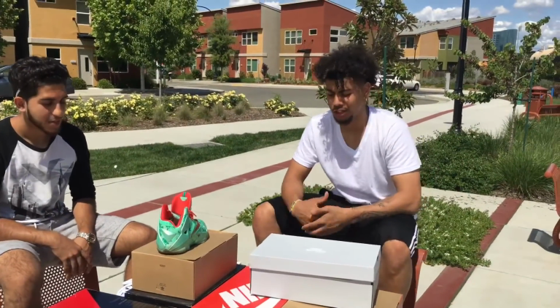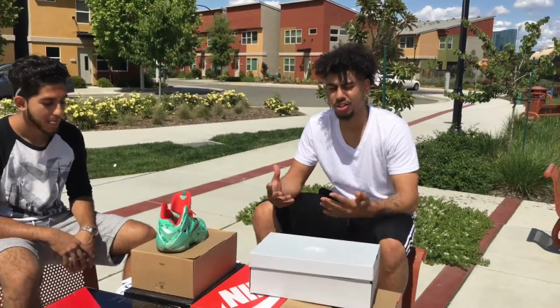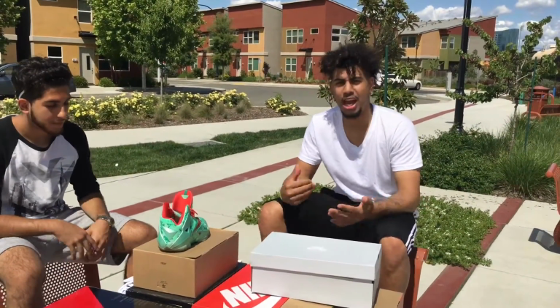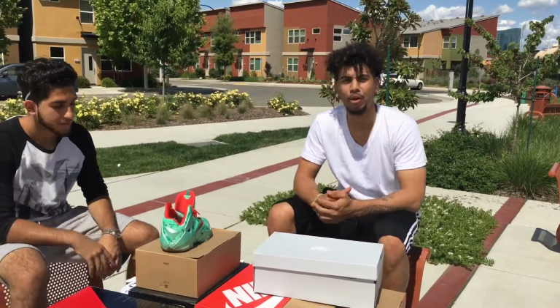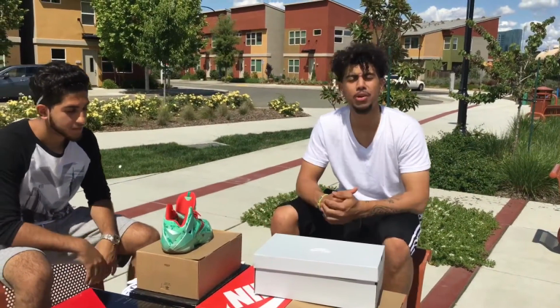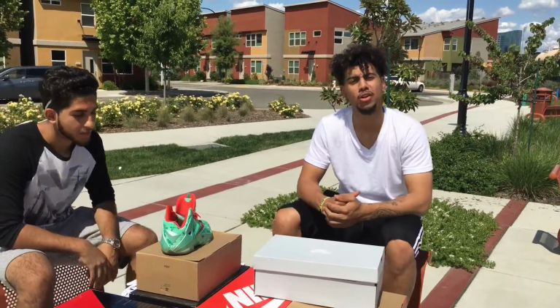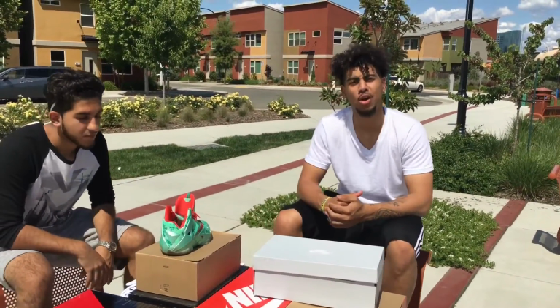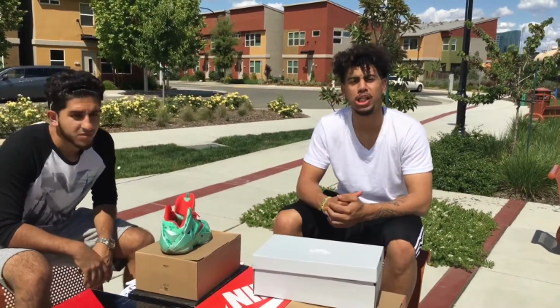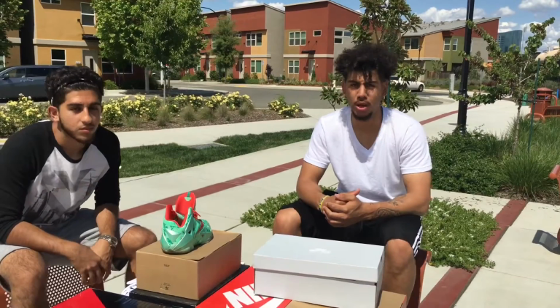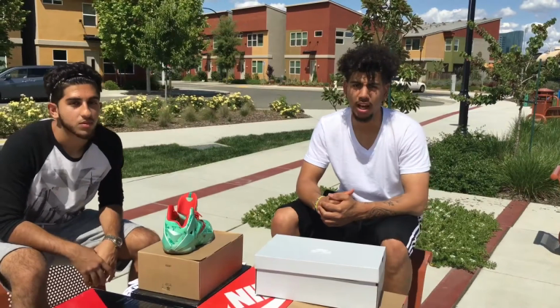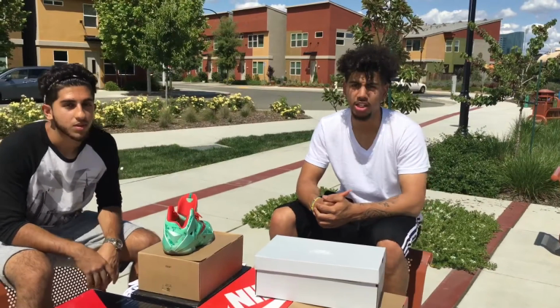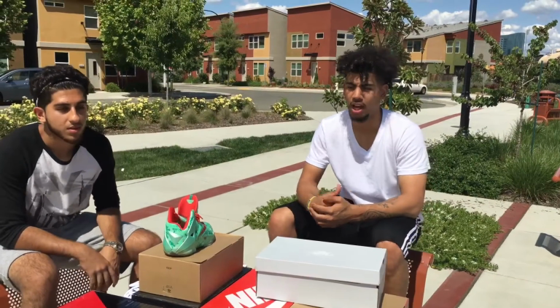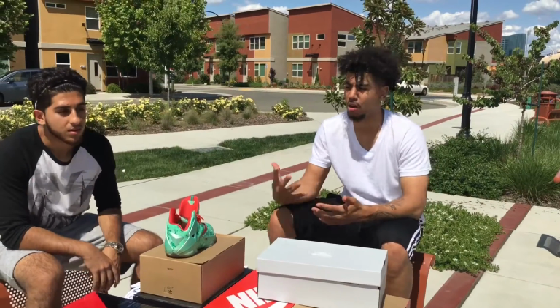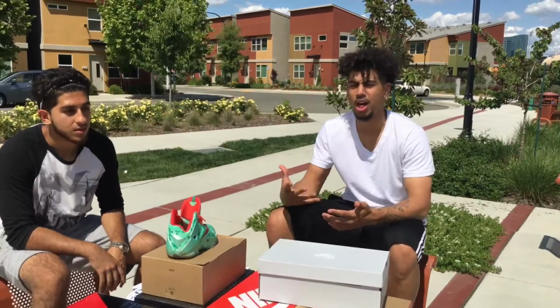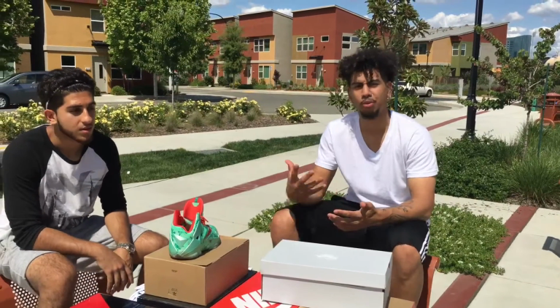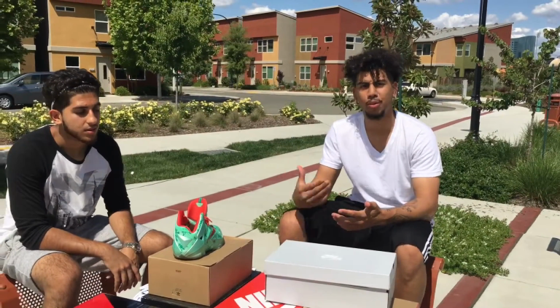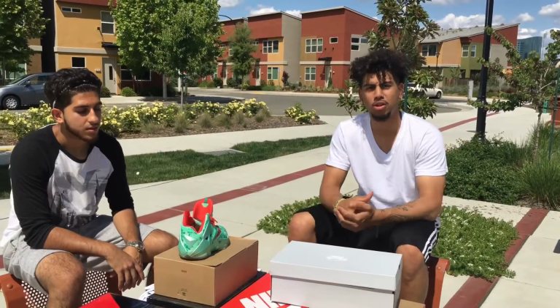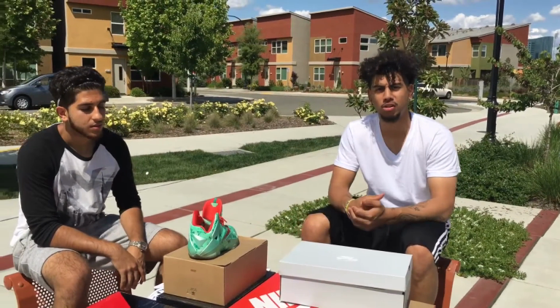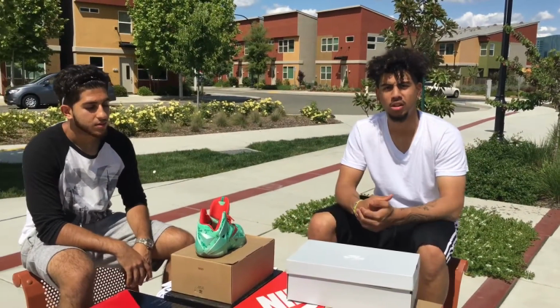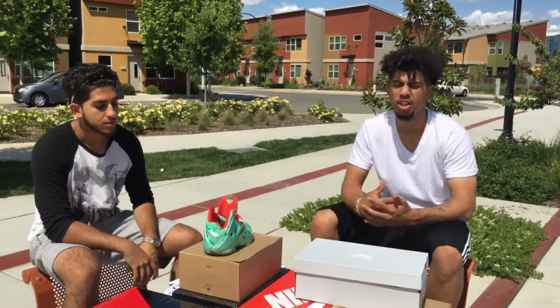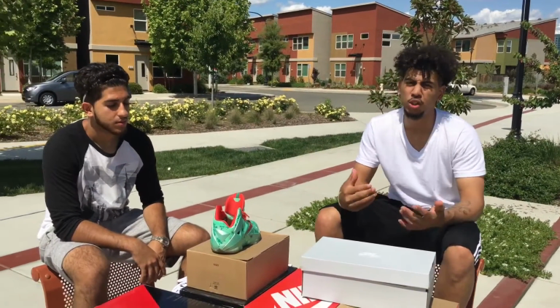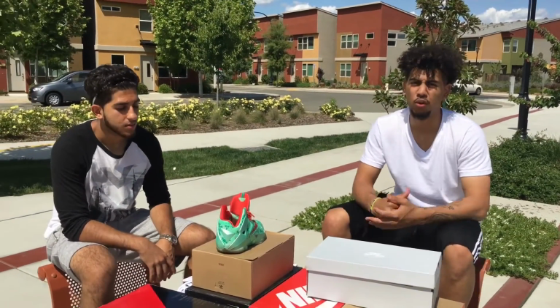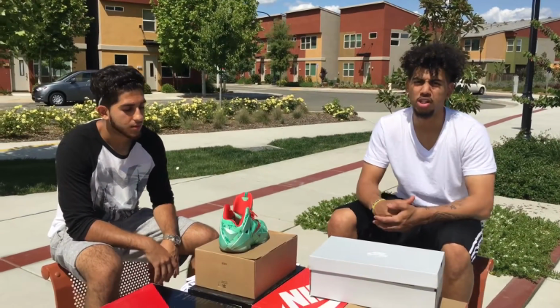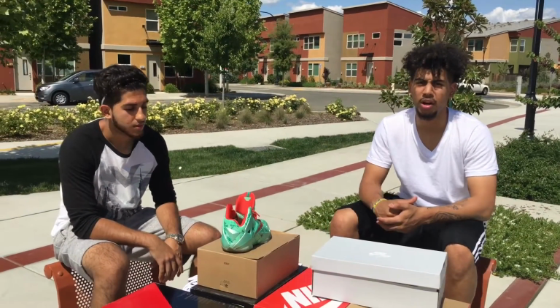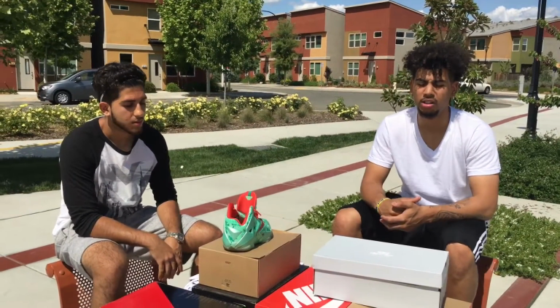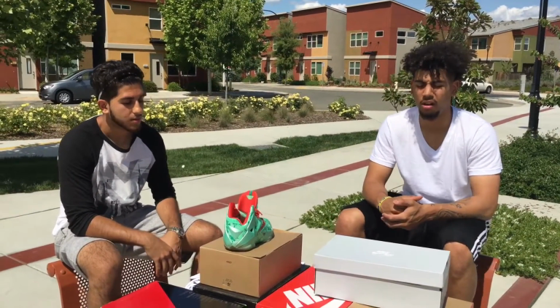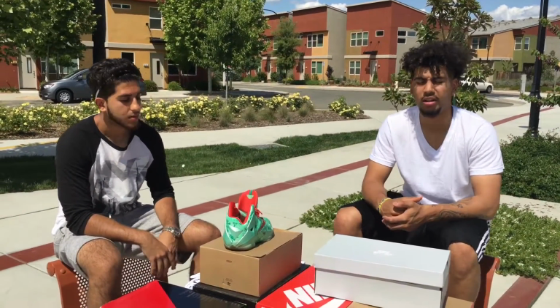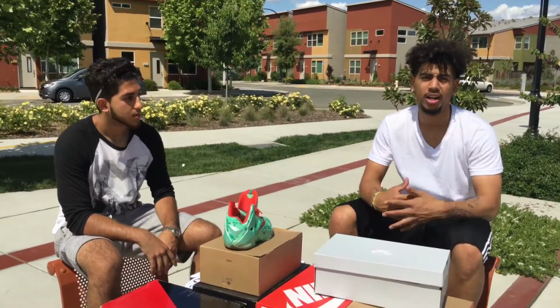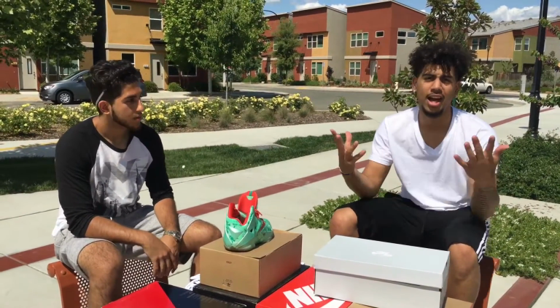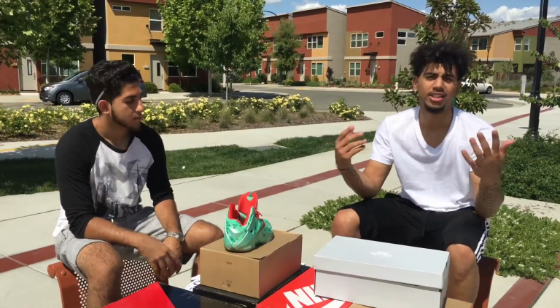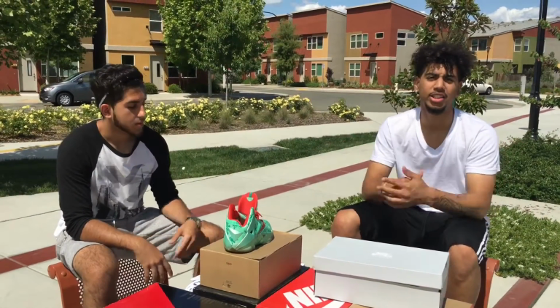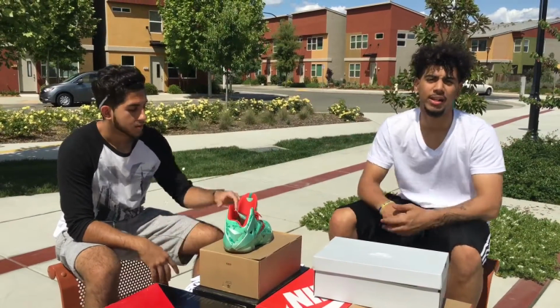So today, we're going to be showing you our spring collection, like our top three personal shoes for our spring. So yeah, let's get to it.